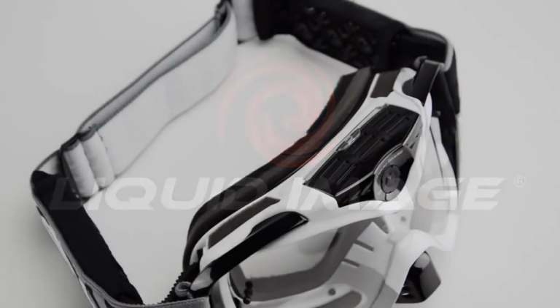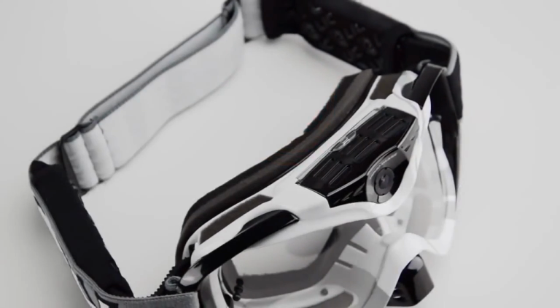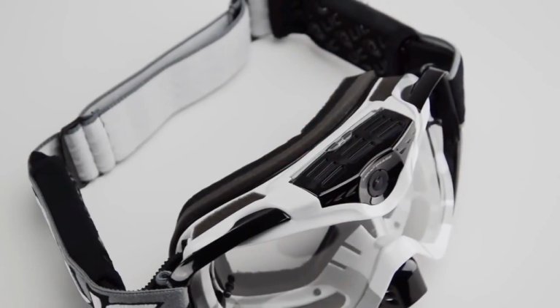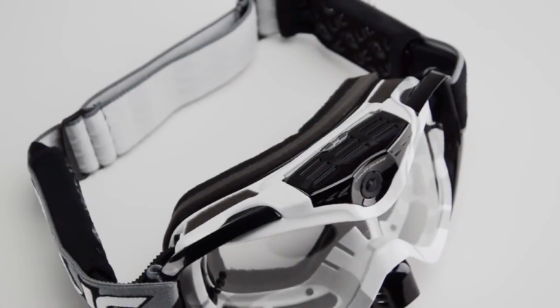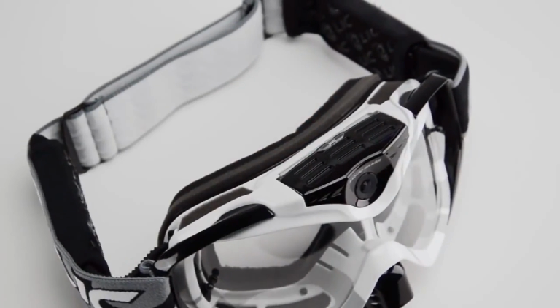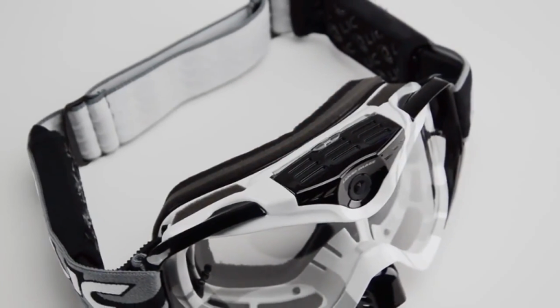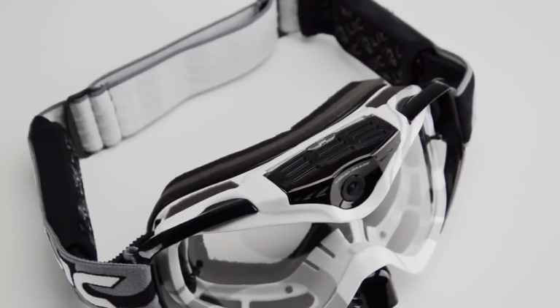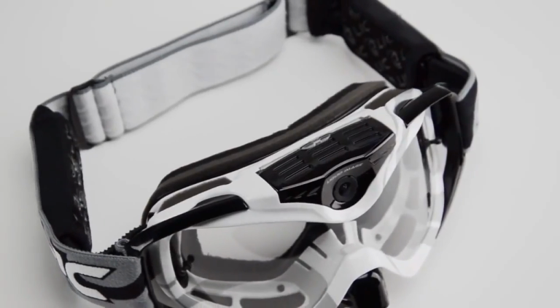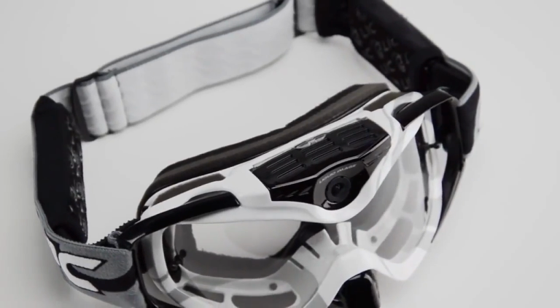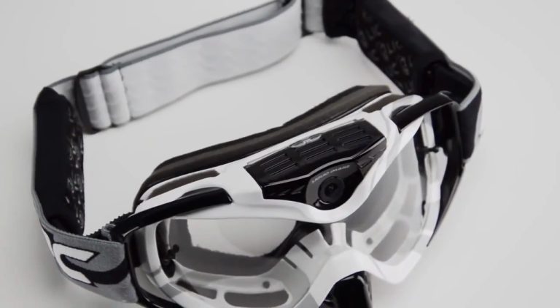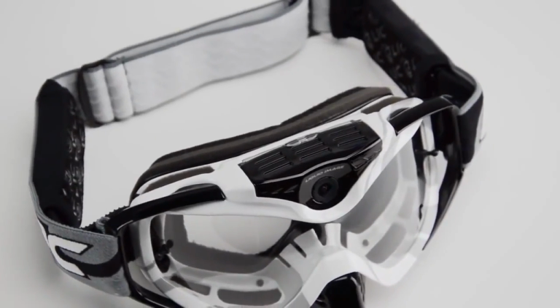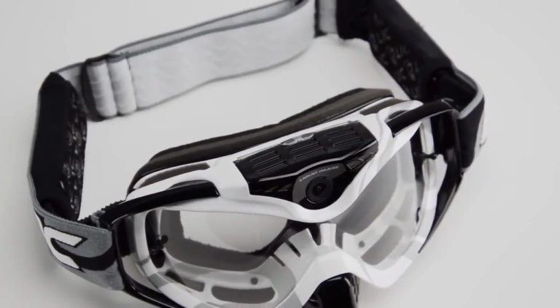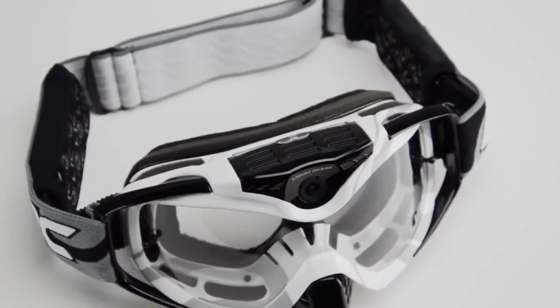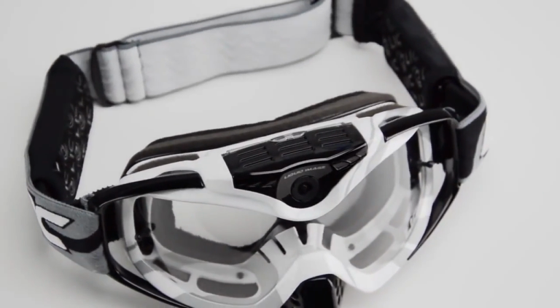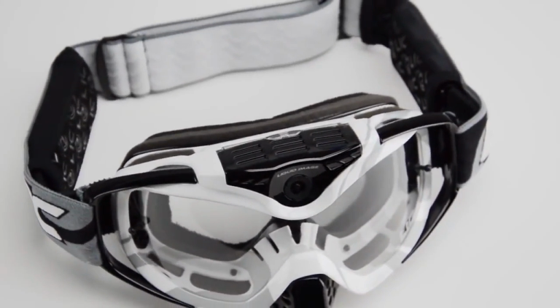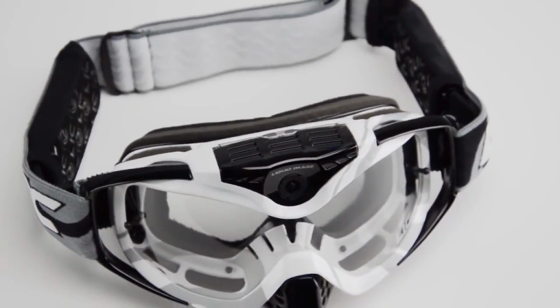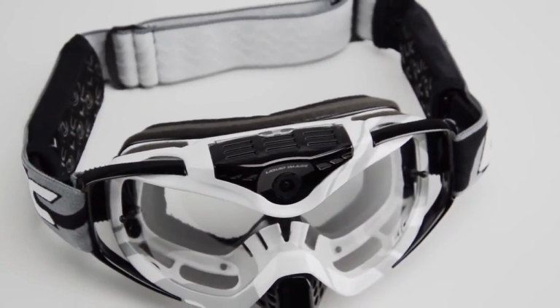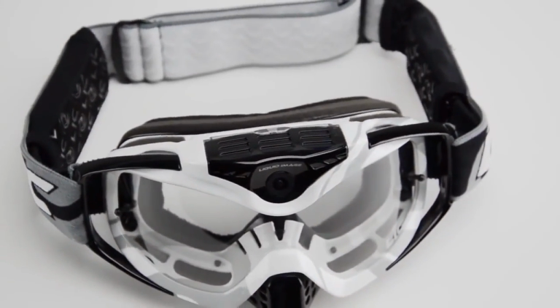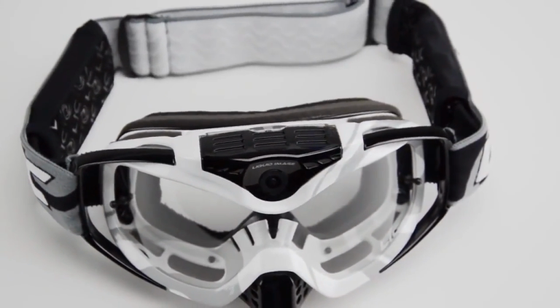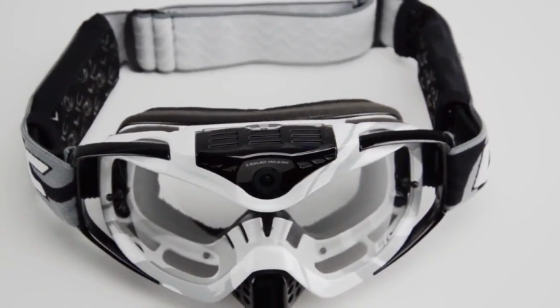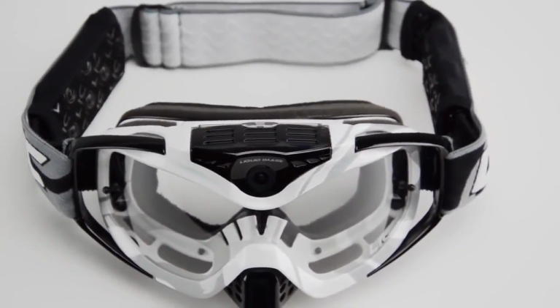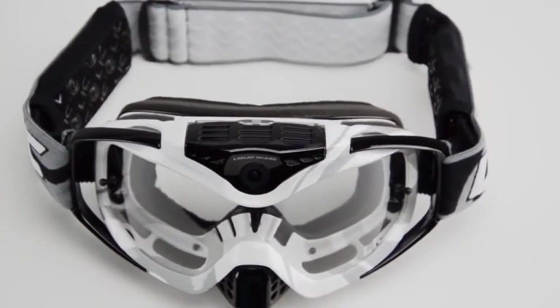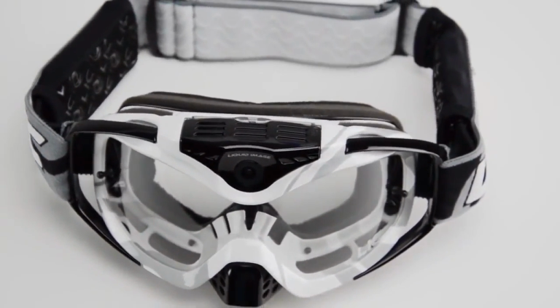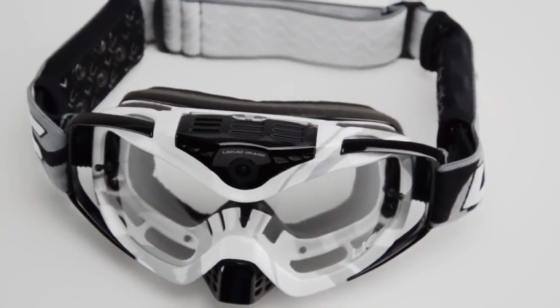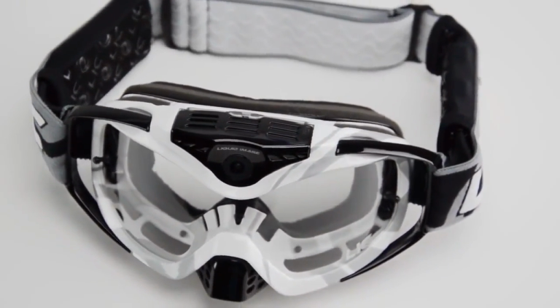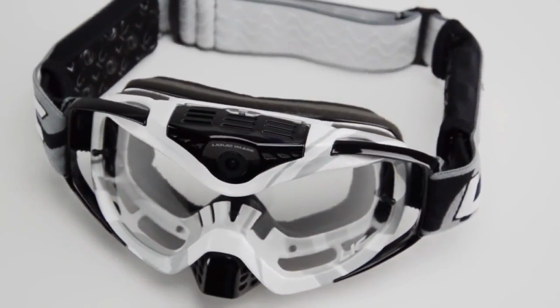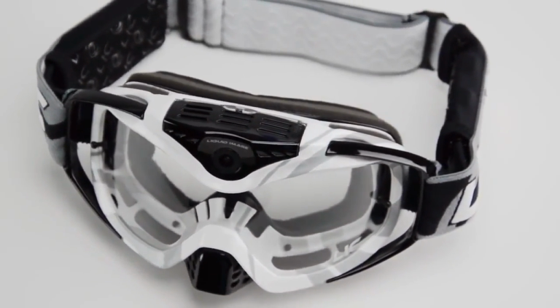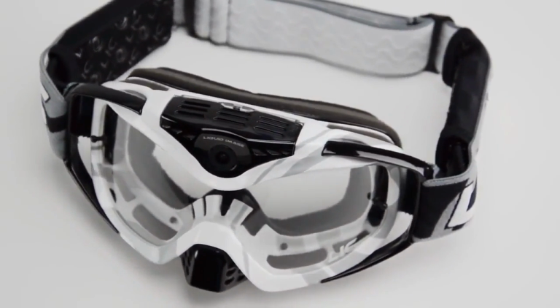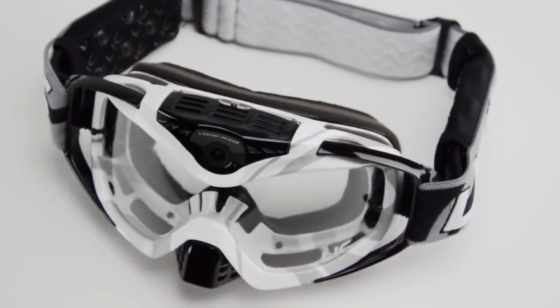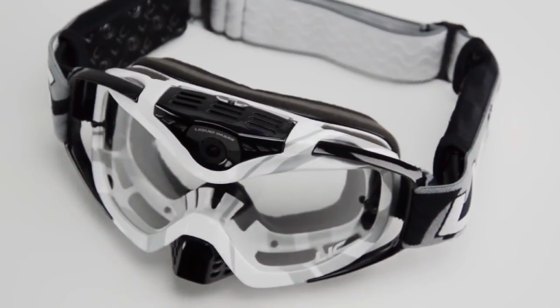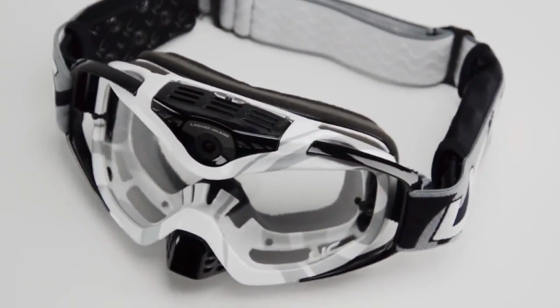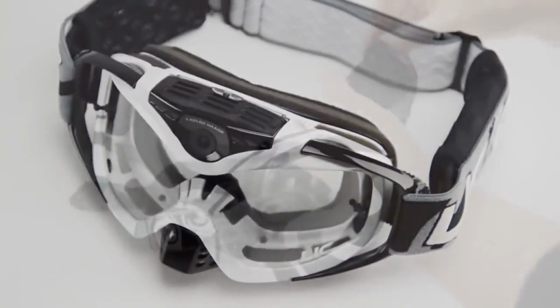In this video we are going to show you what is included in the box with the TORQ series goggles and the basics on how to operate the camera.